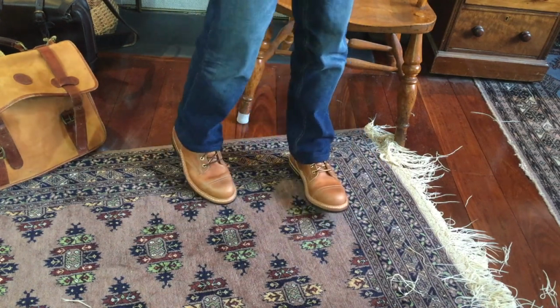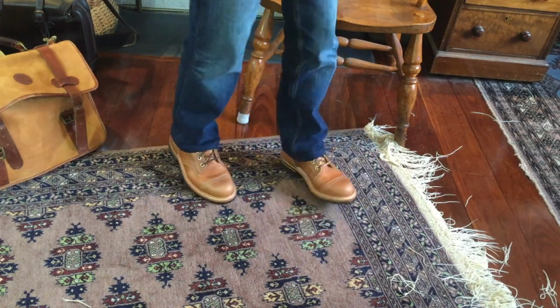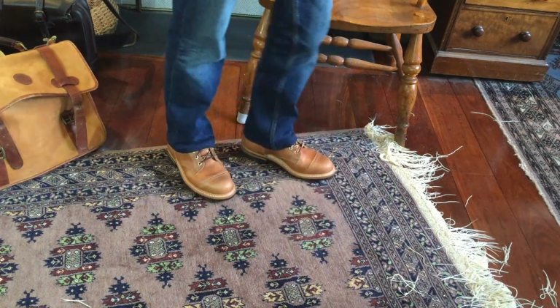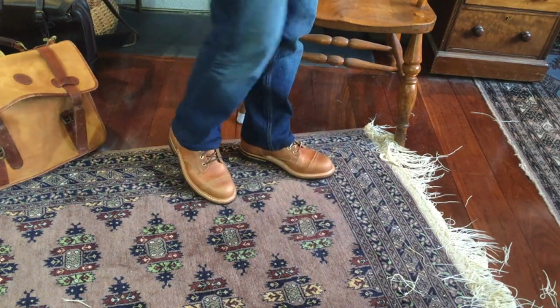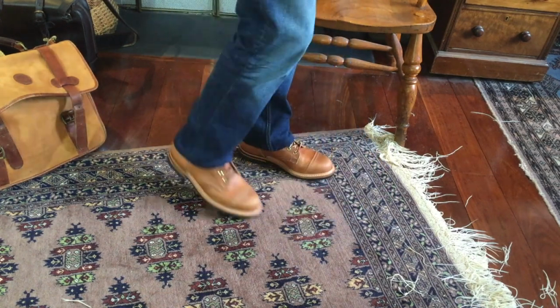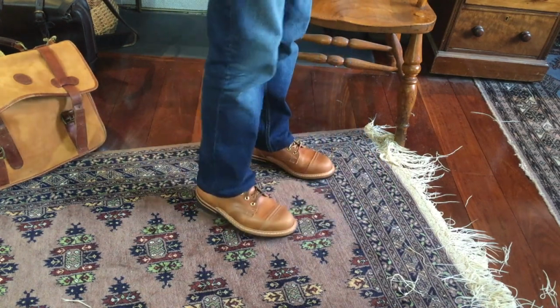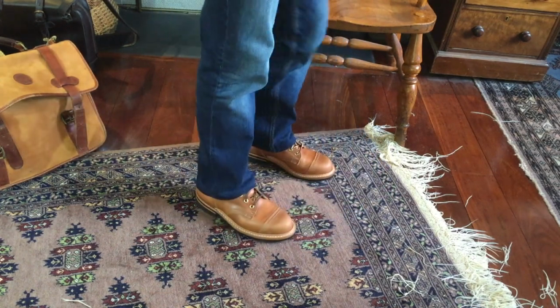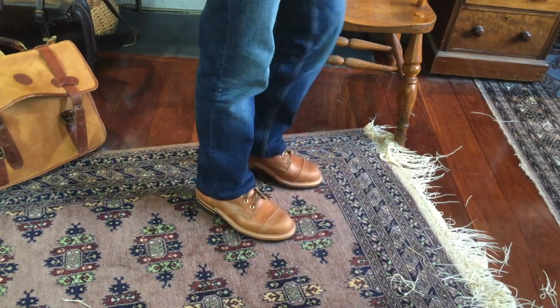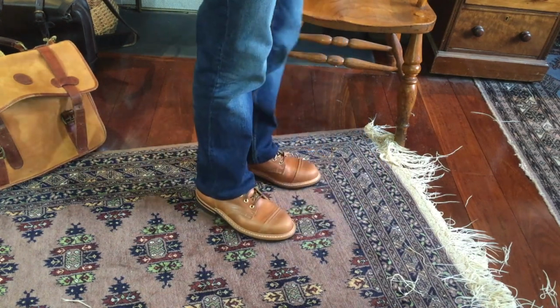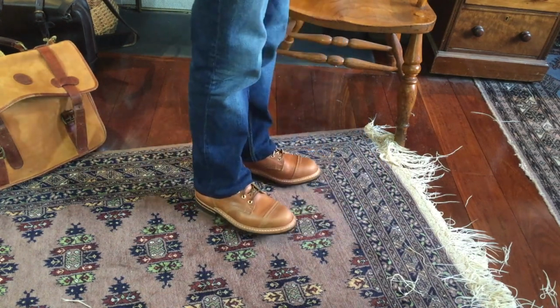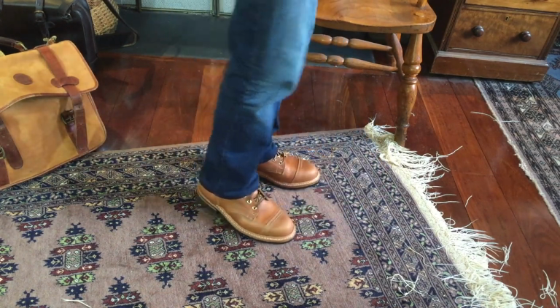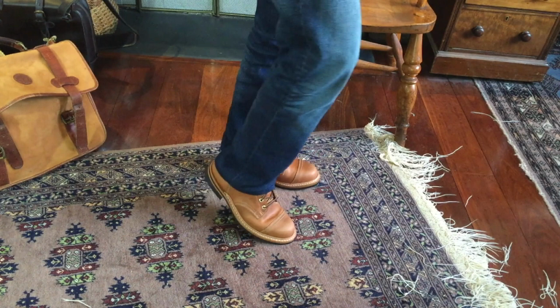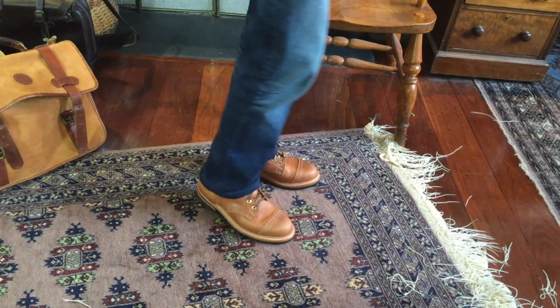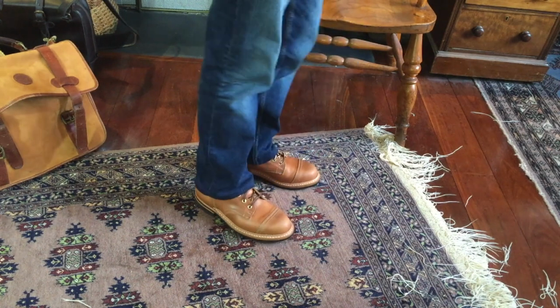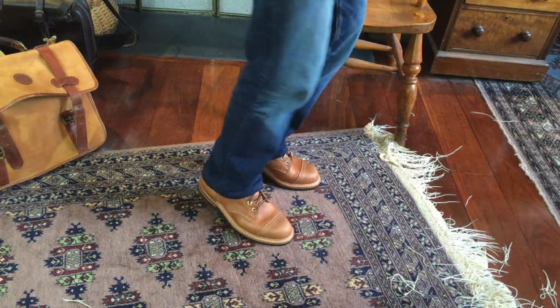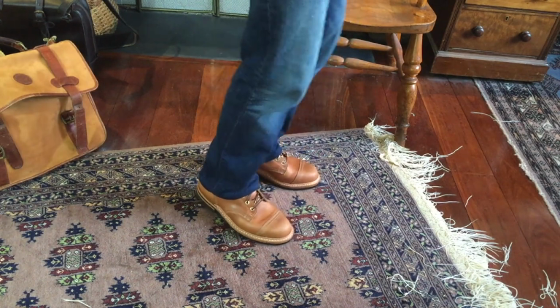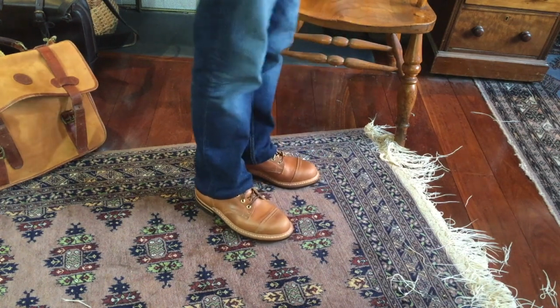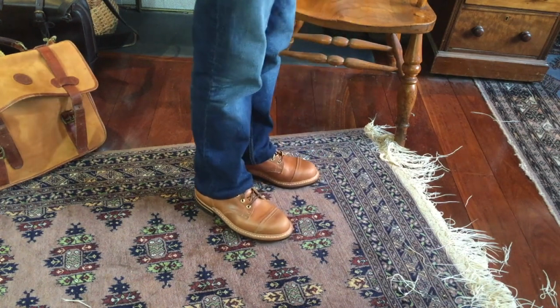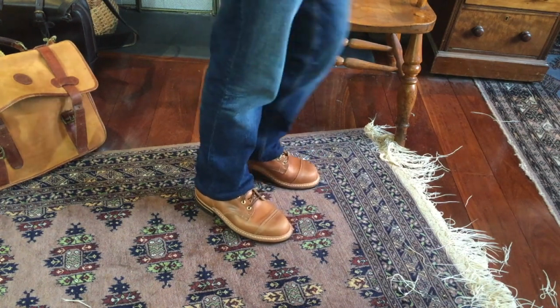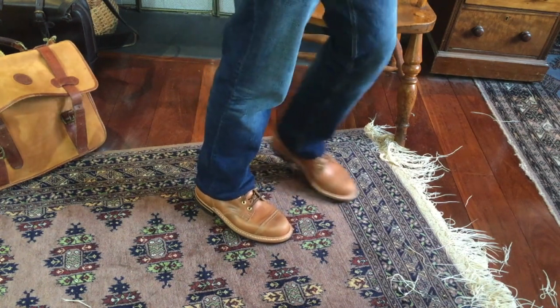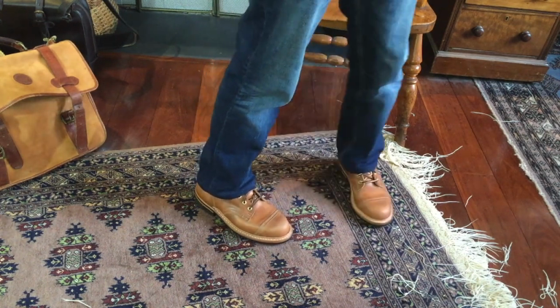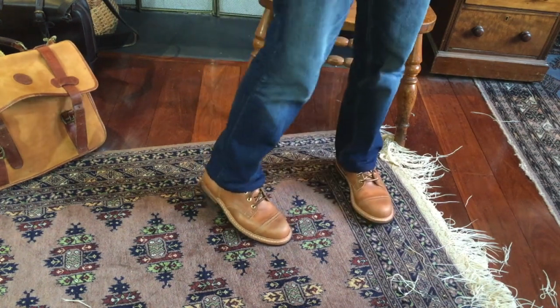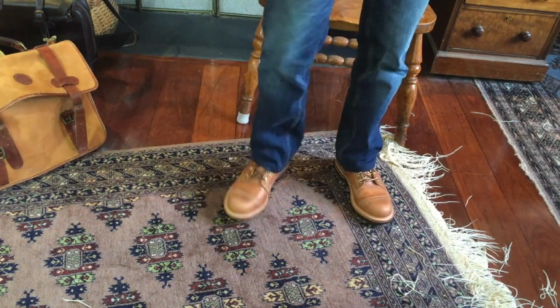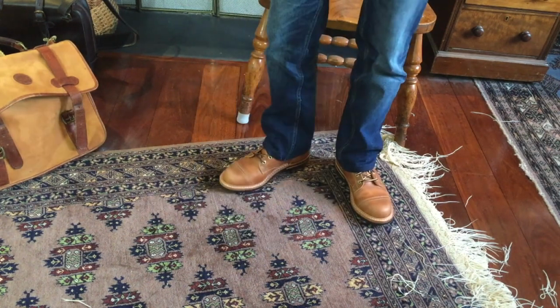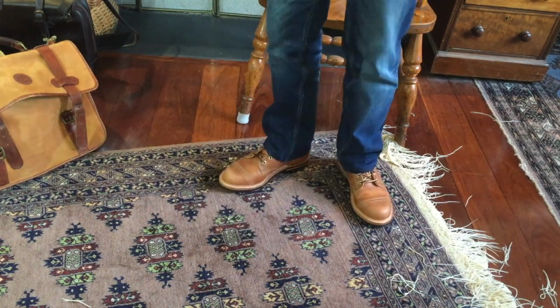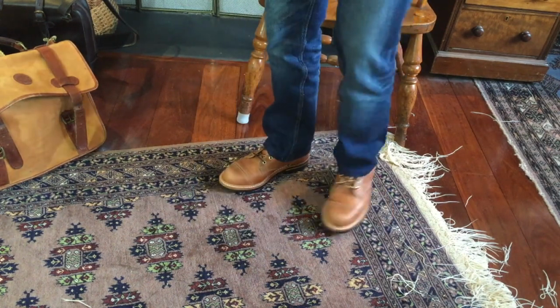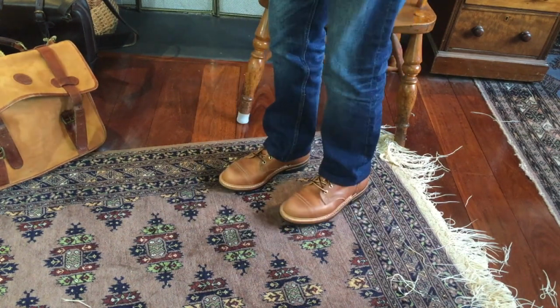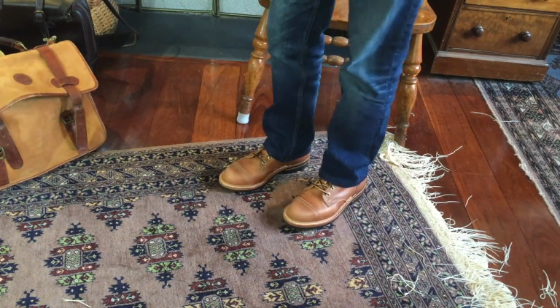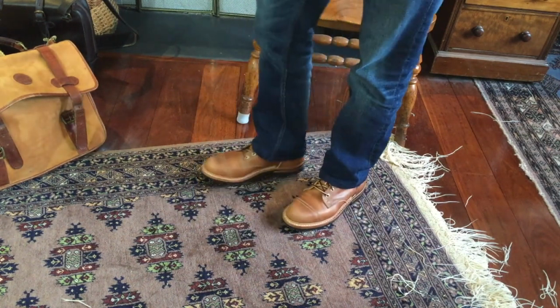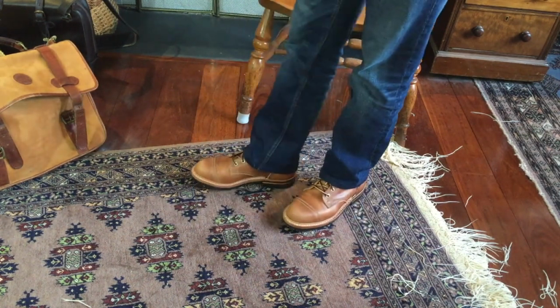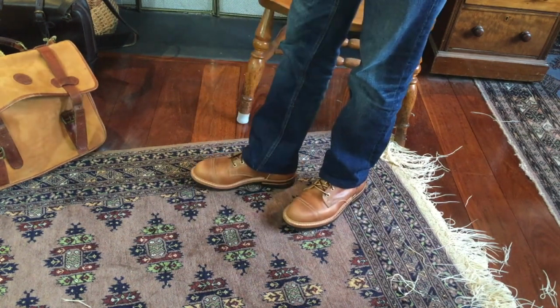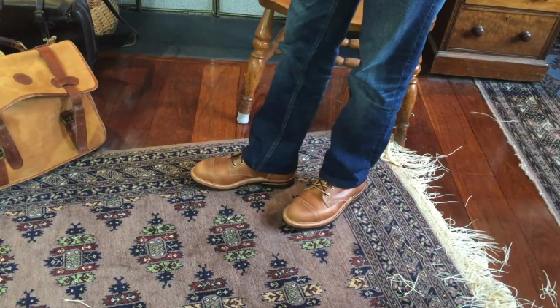Otherwise, I look forward to breaking these in. They really feel good. Excellent.